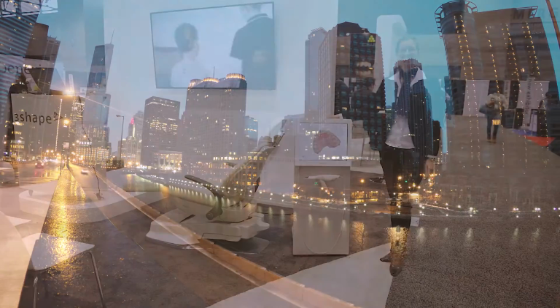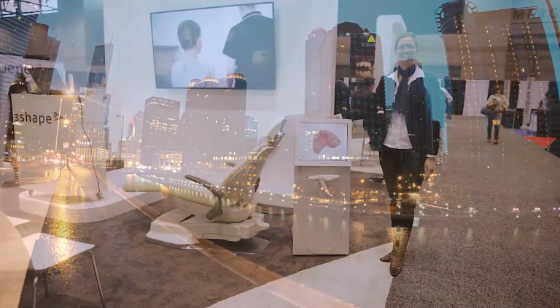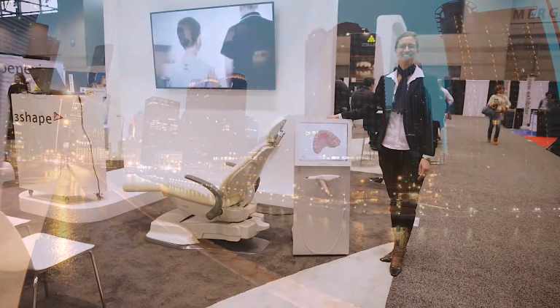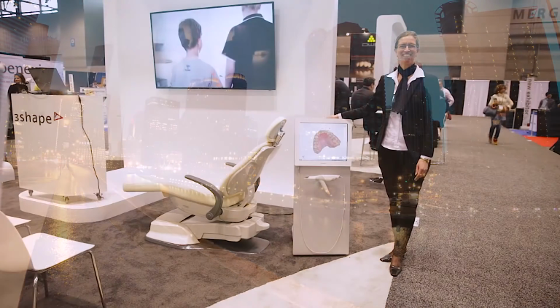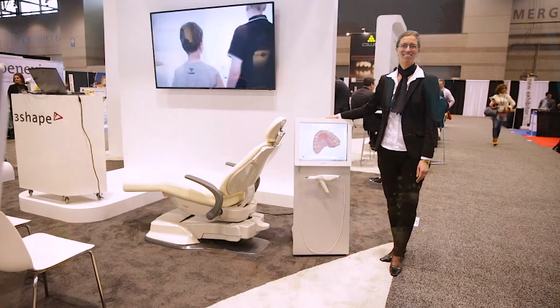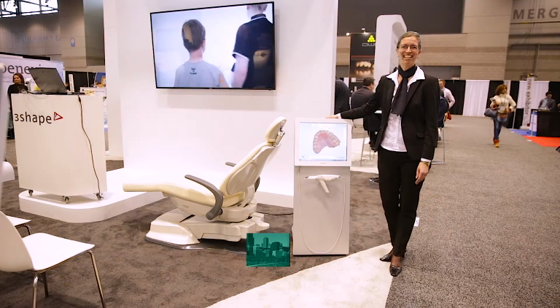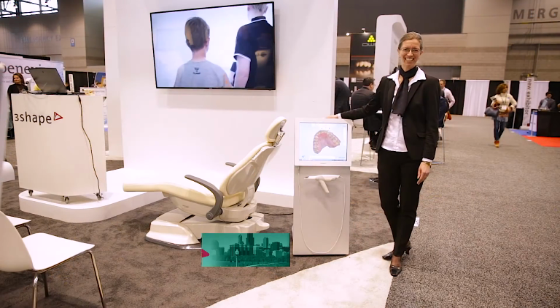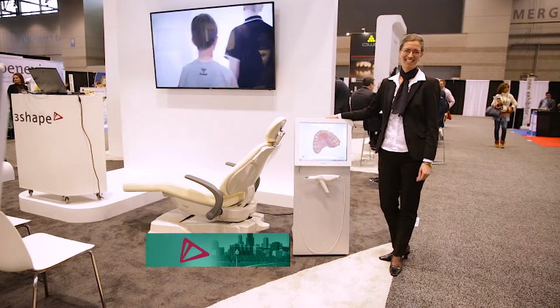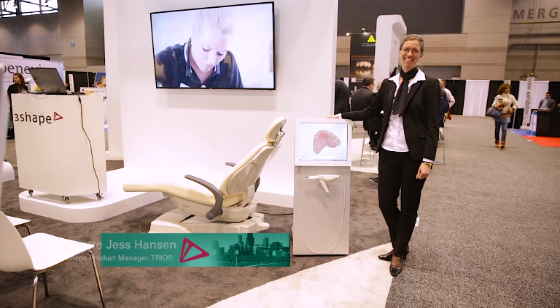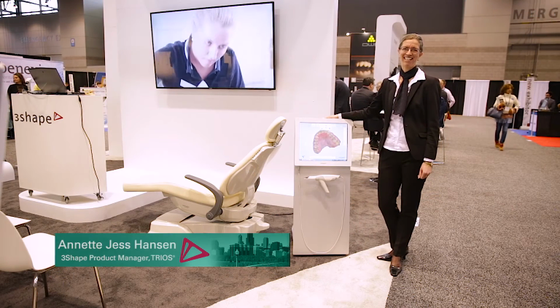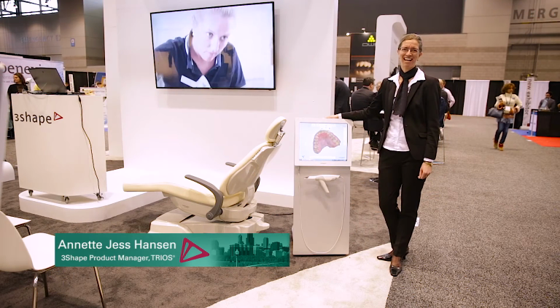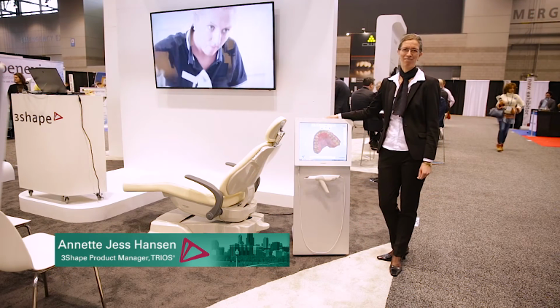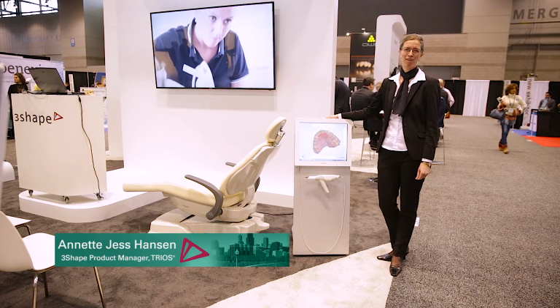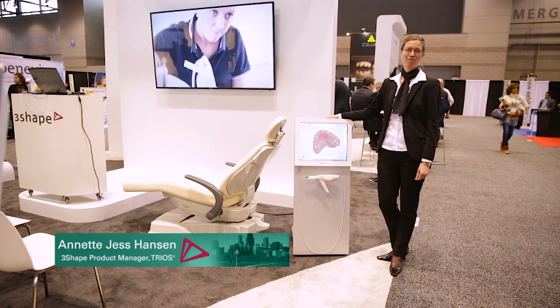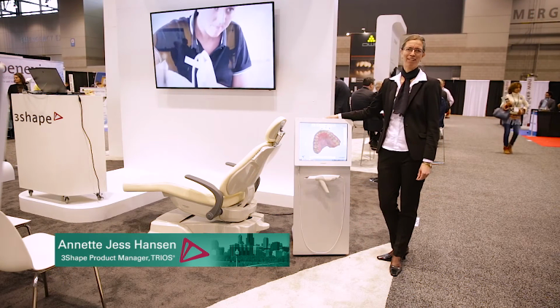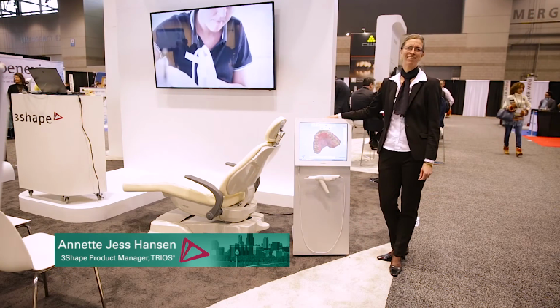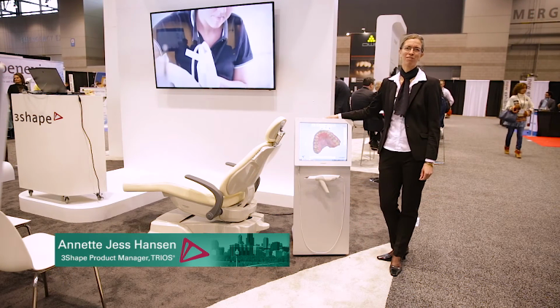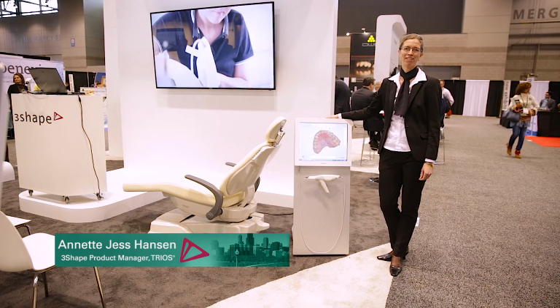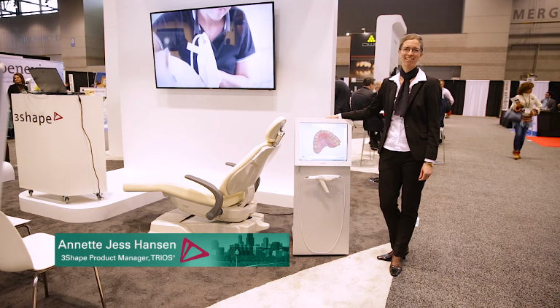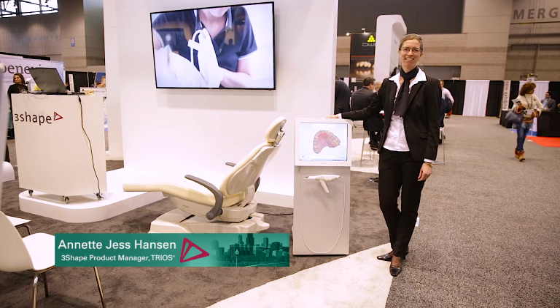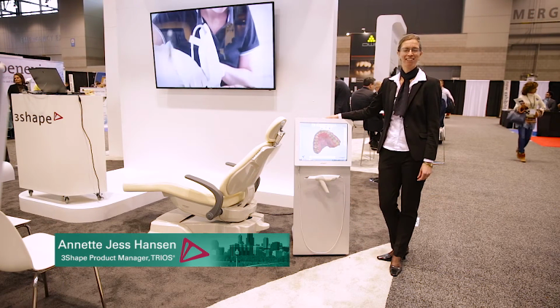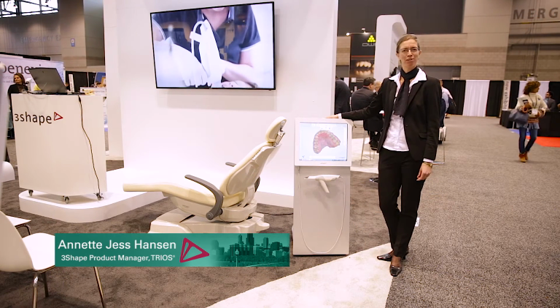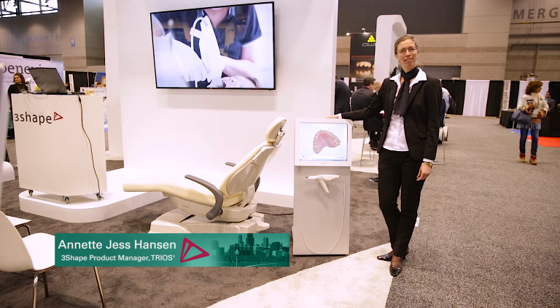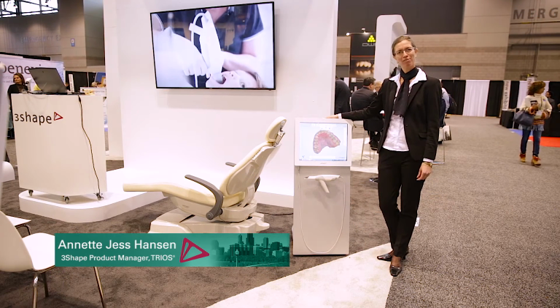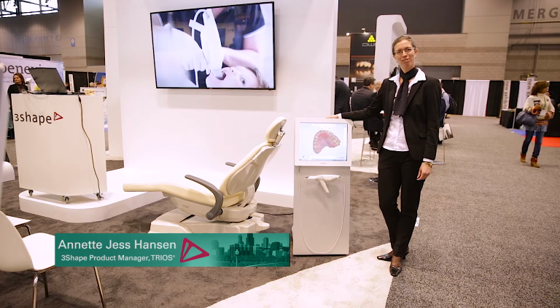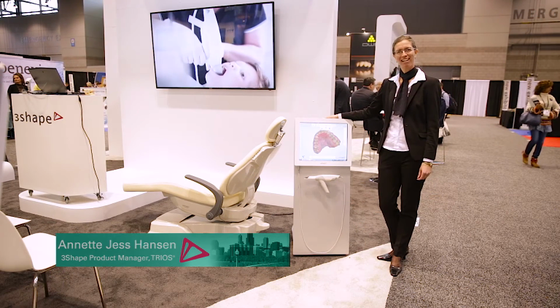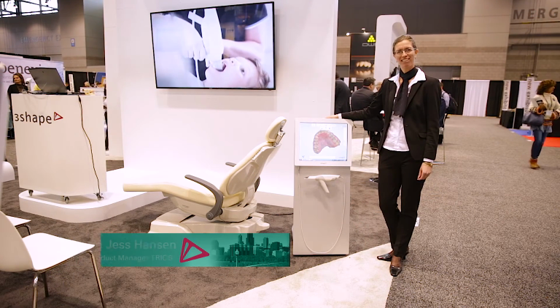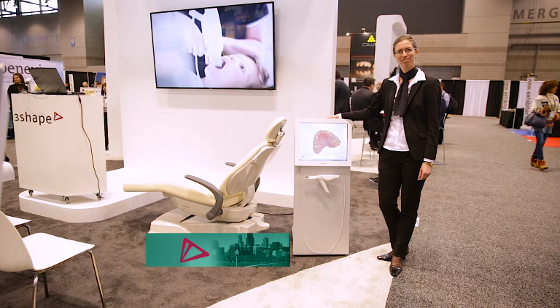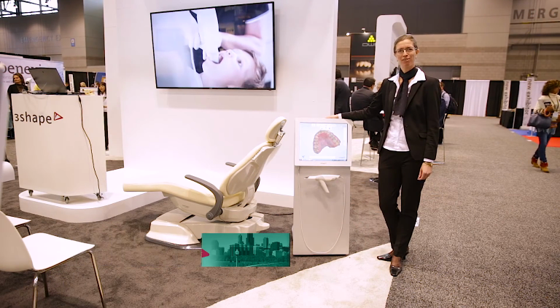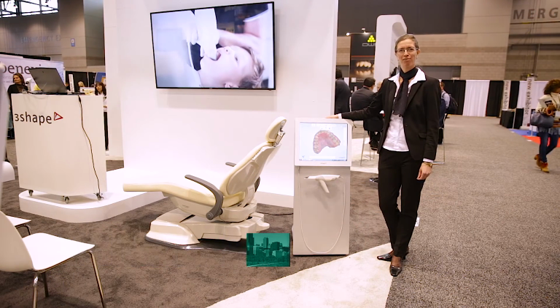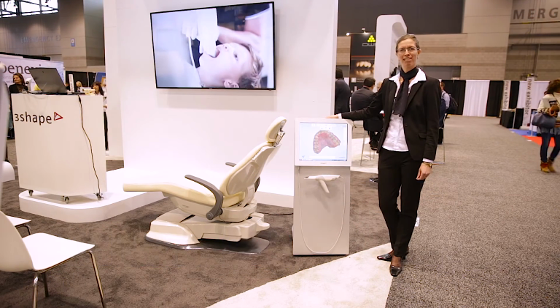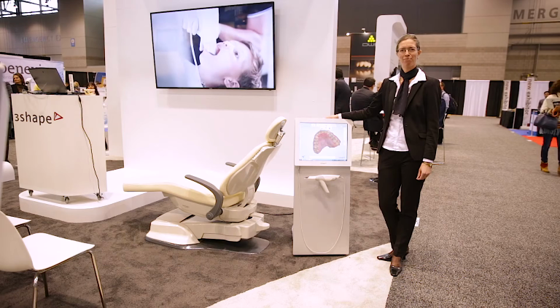Hi, my name is Elena Jess Hansen. I'm the product manager of Trios. Welcome to Chicago to the trade show.